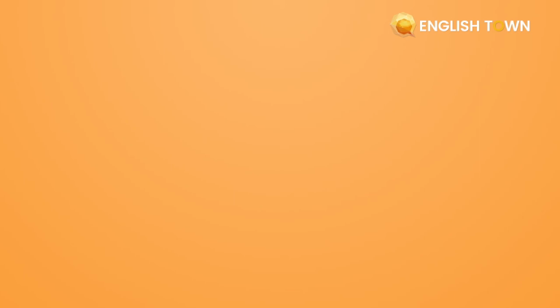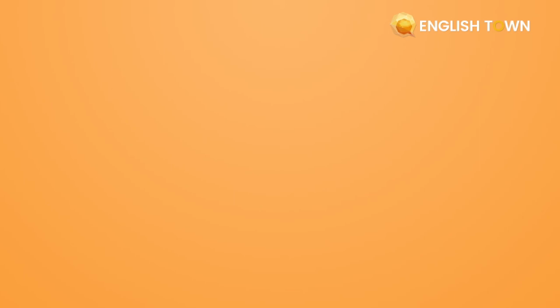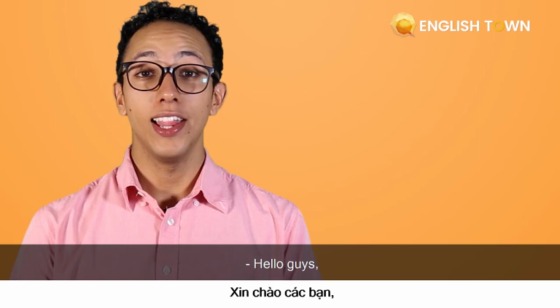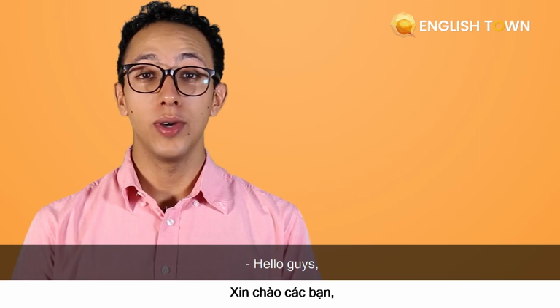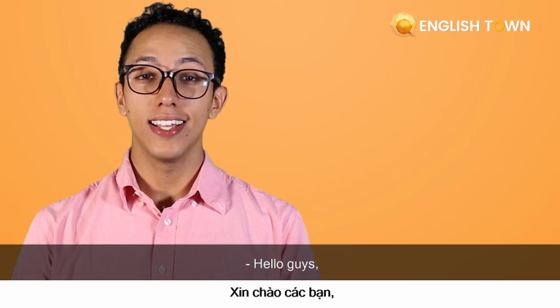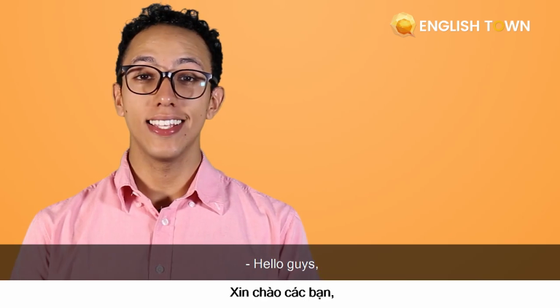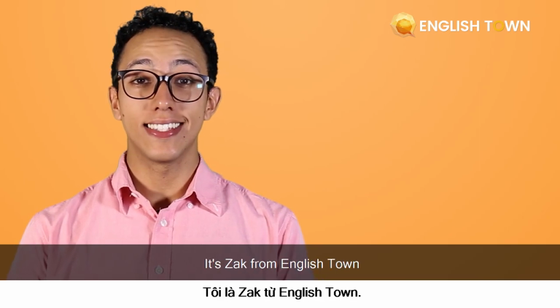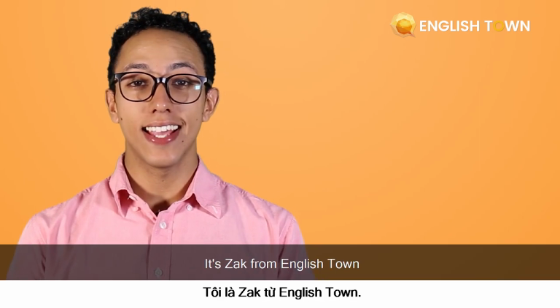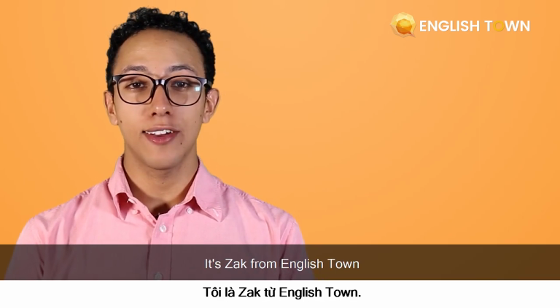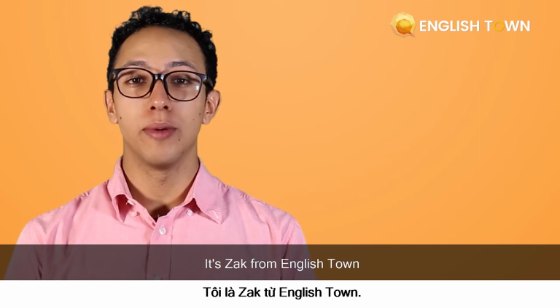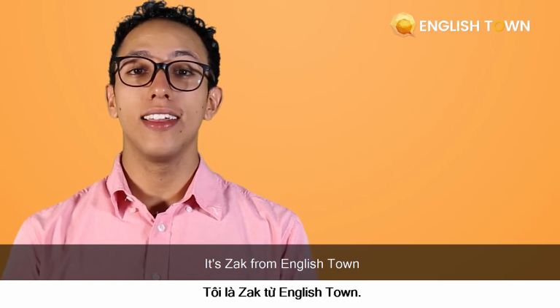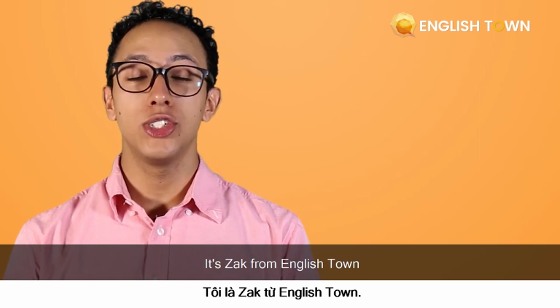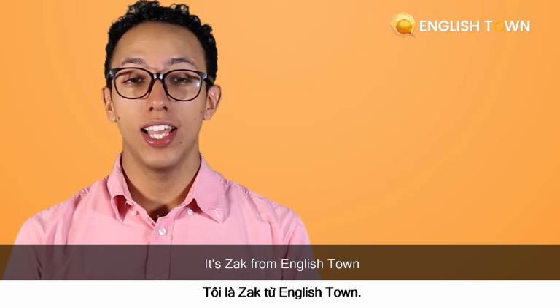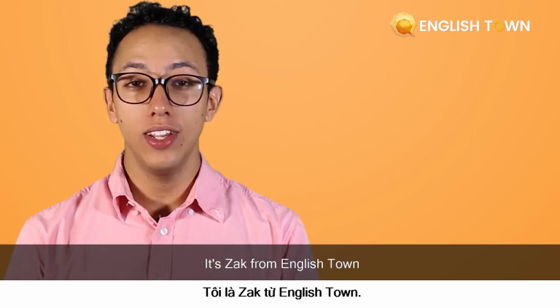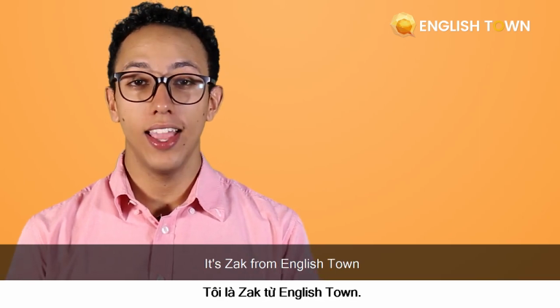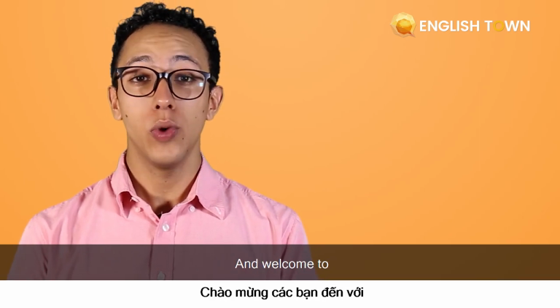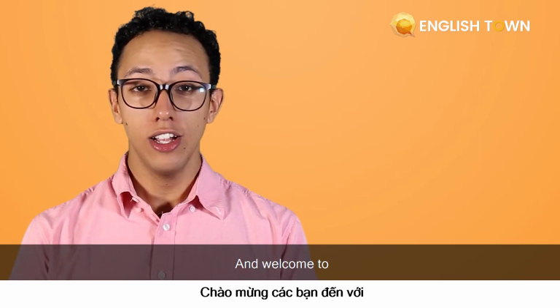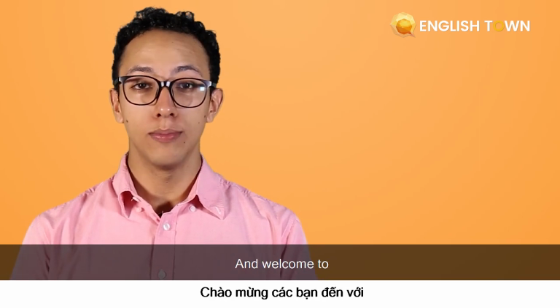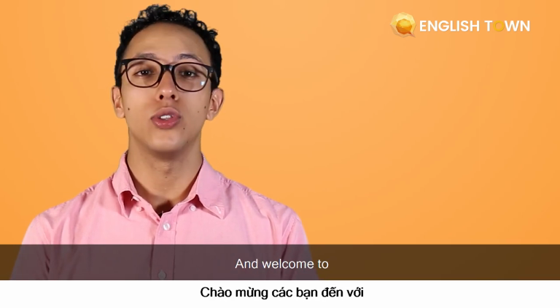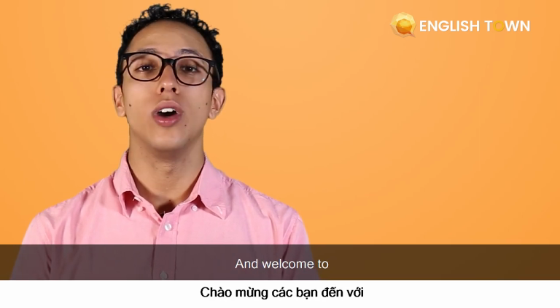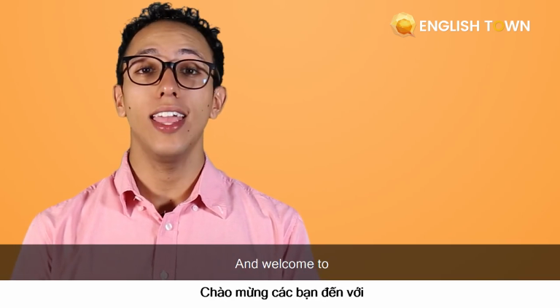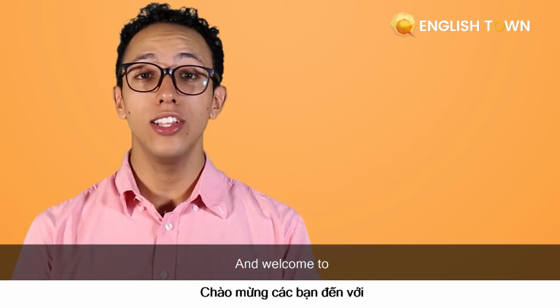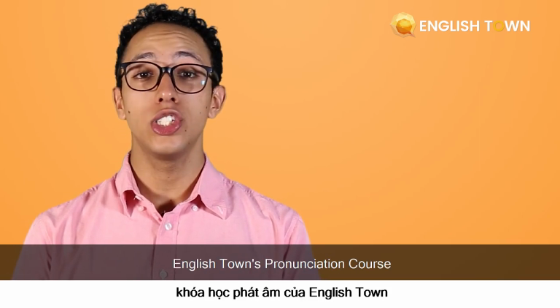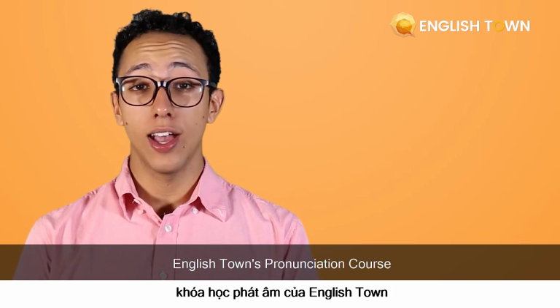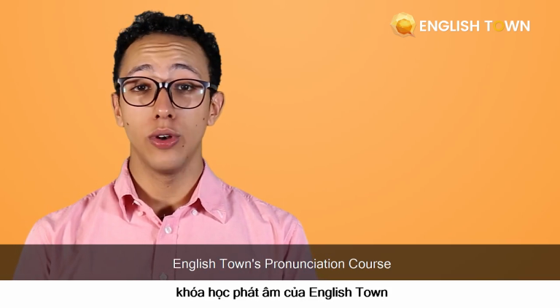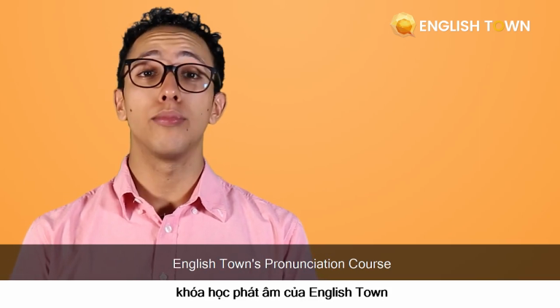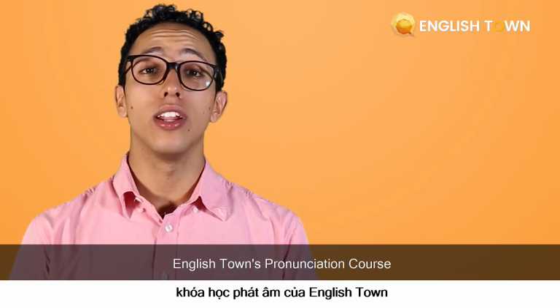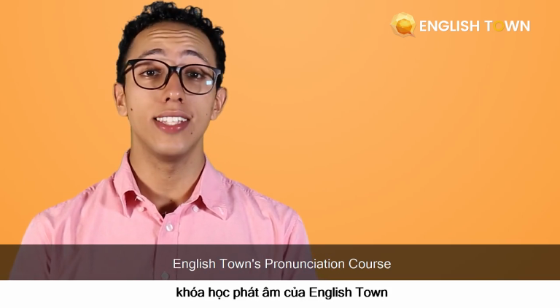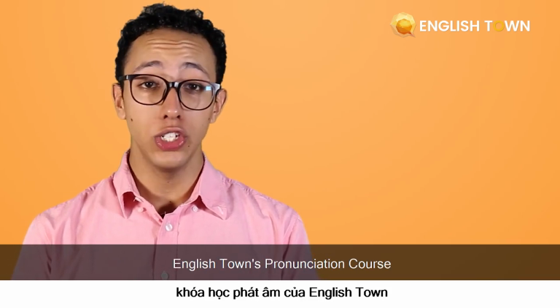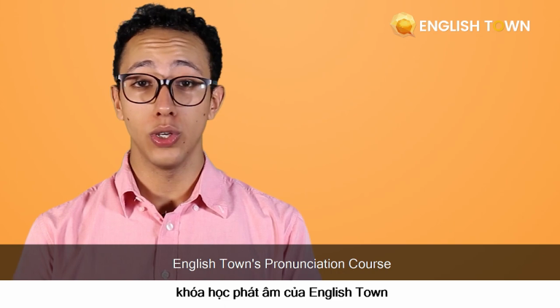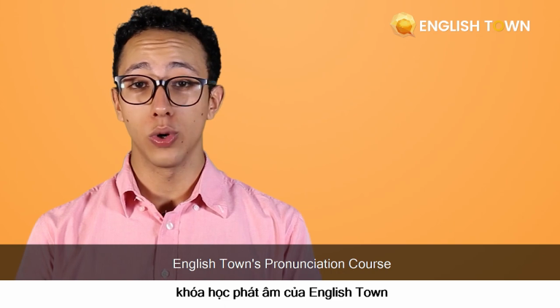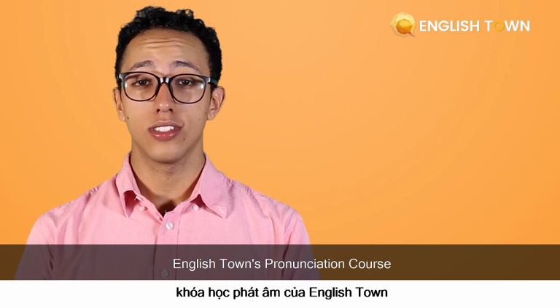Hello guys, it's Zach from English Town and welcome to English Town pronunciation course.